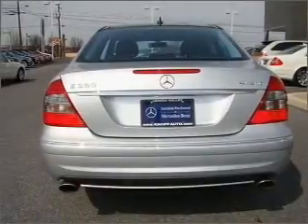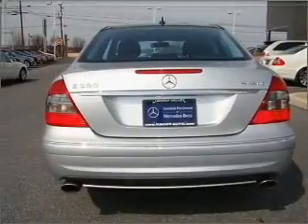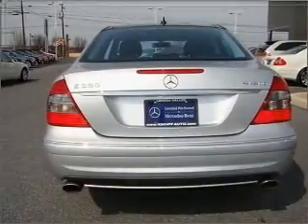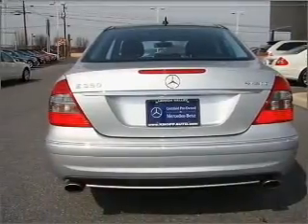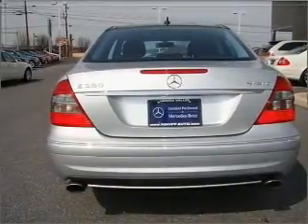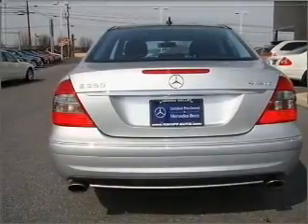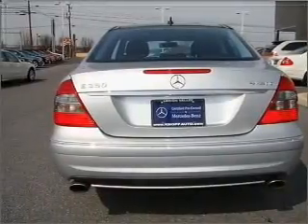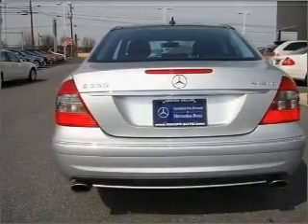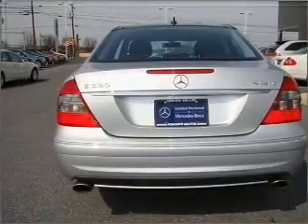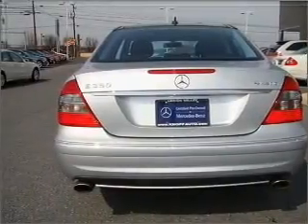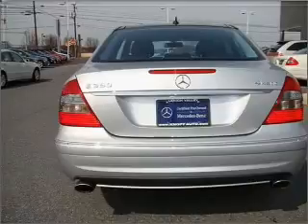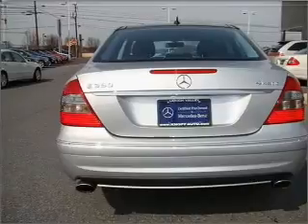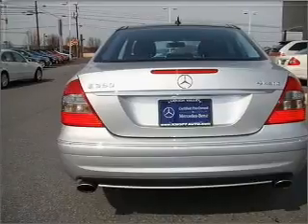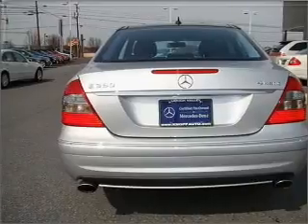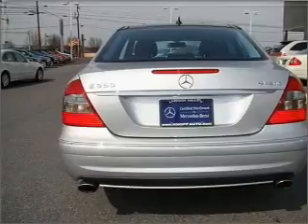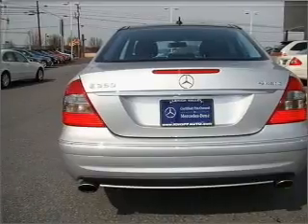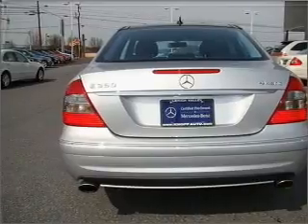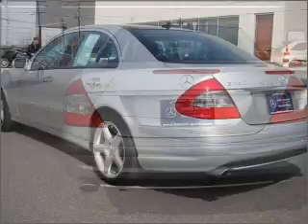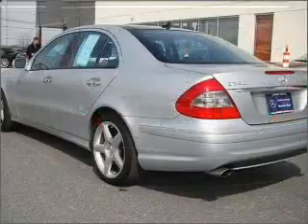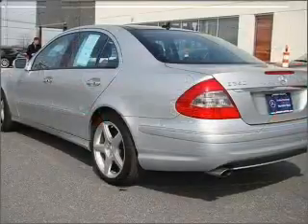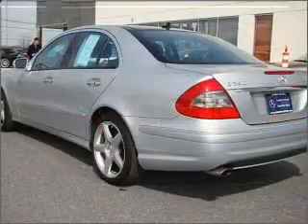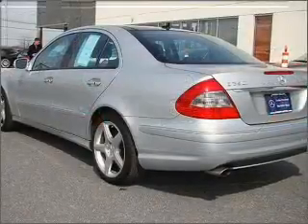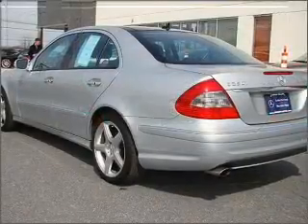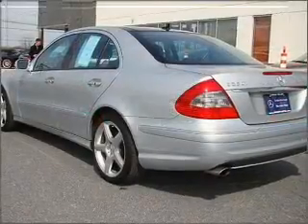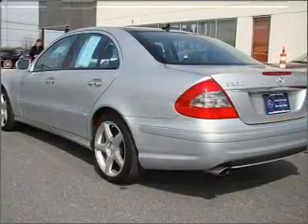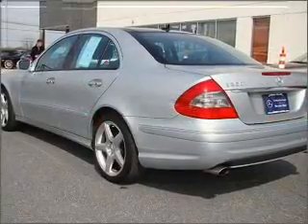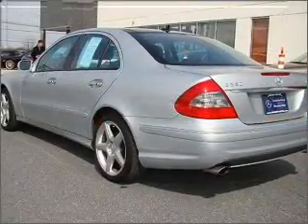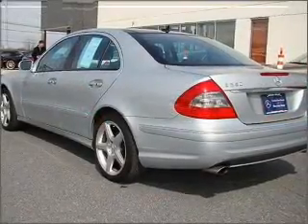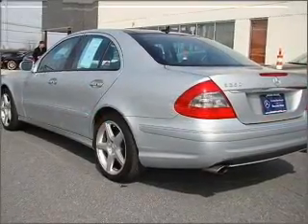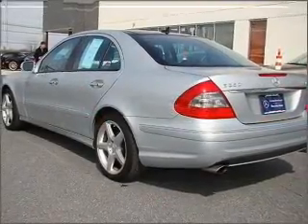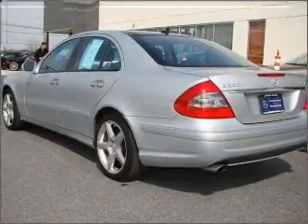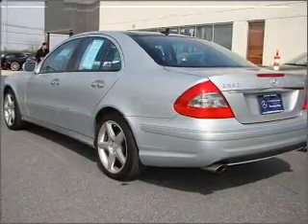Let the outside in with a built-in sunroof. Pamper yourself with memory settings. Call today to schedule a test drive.